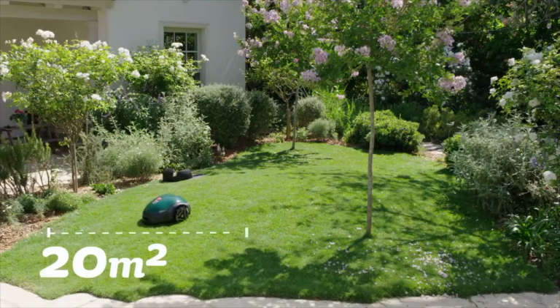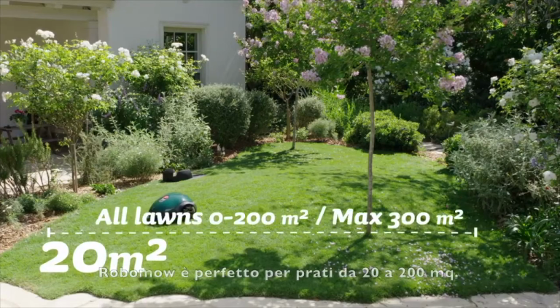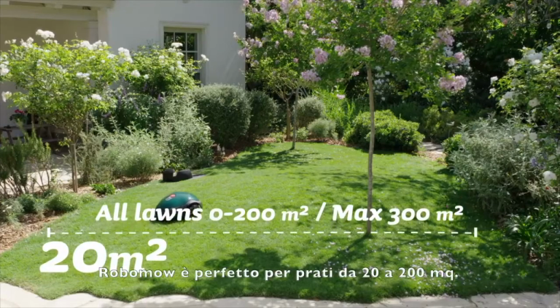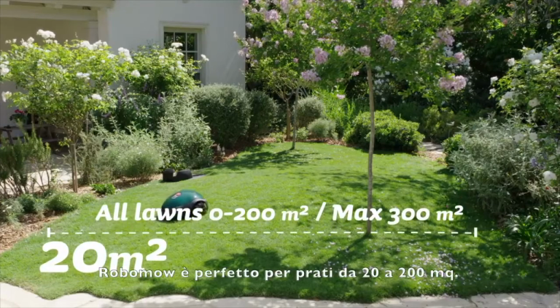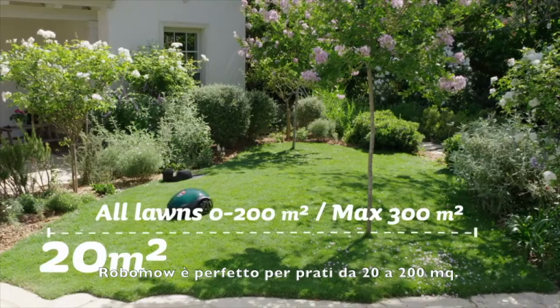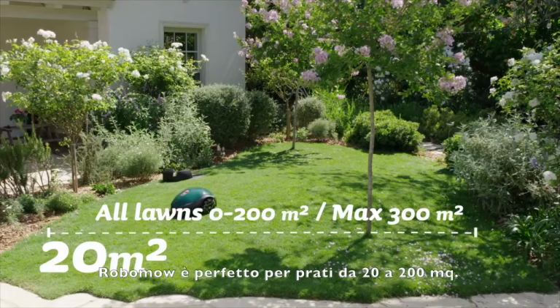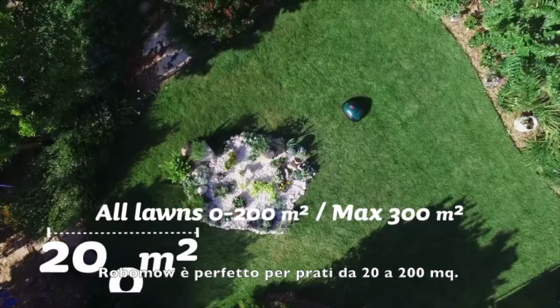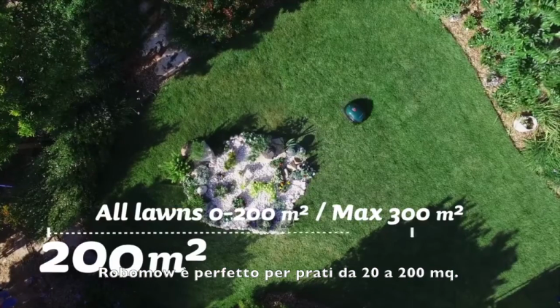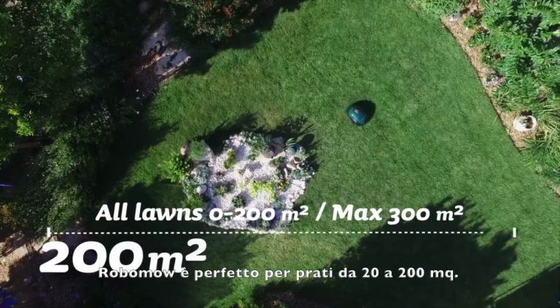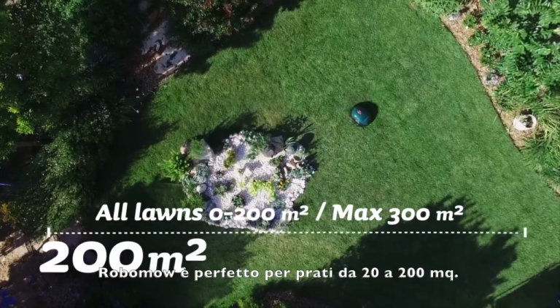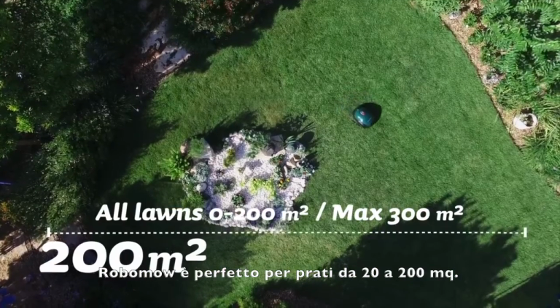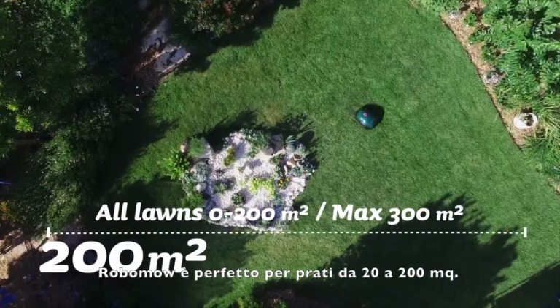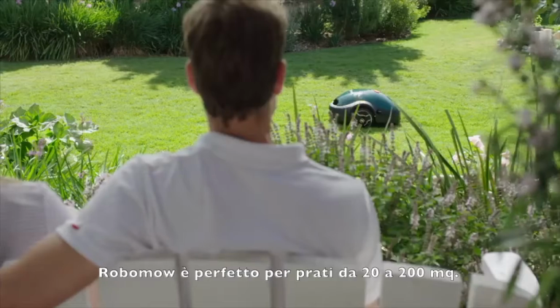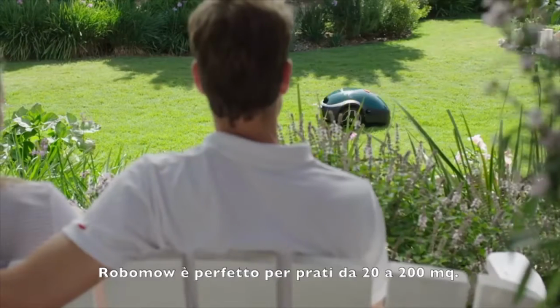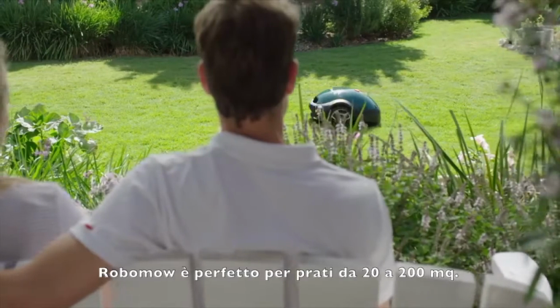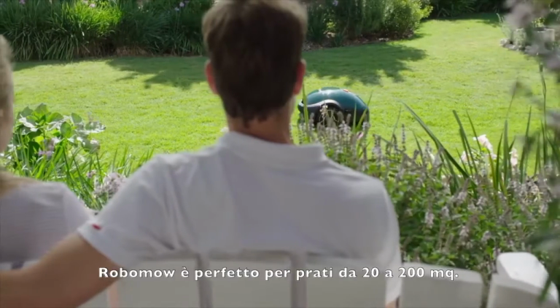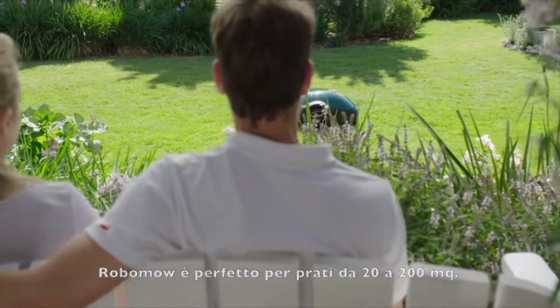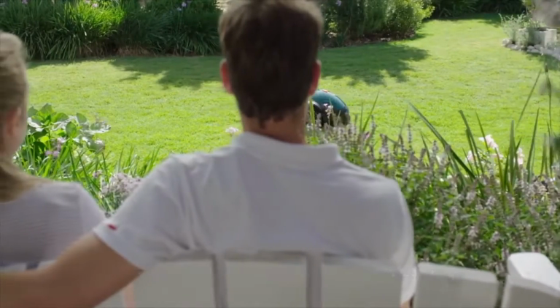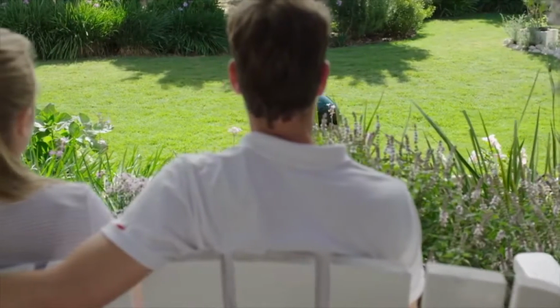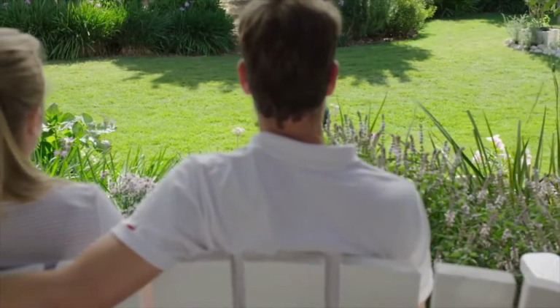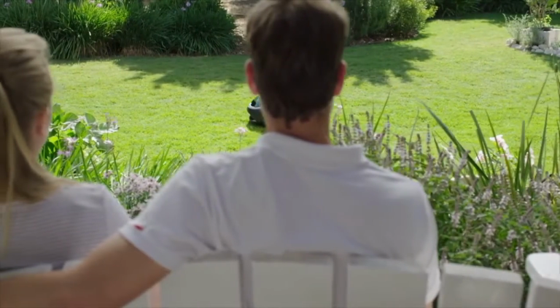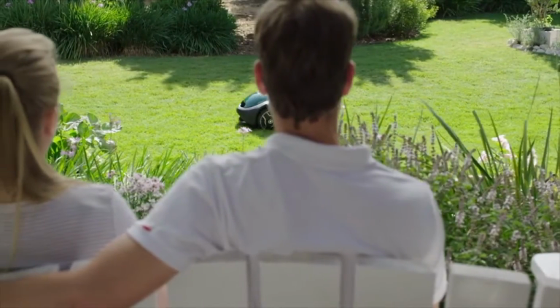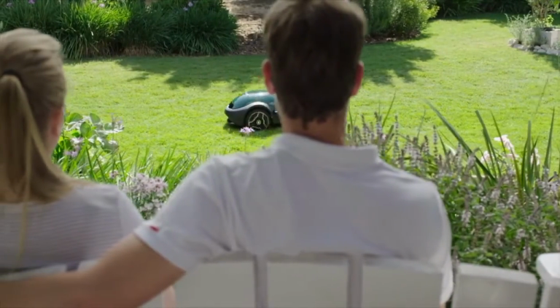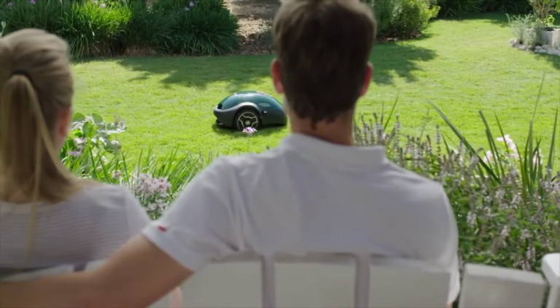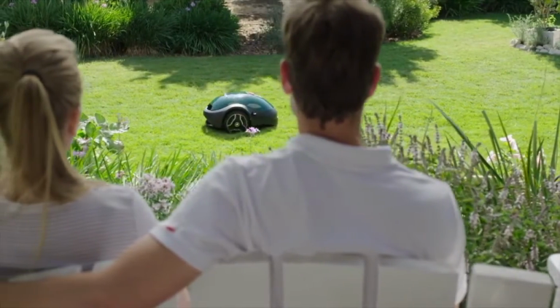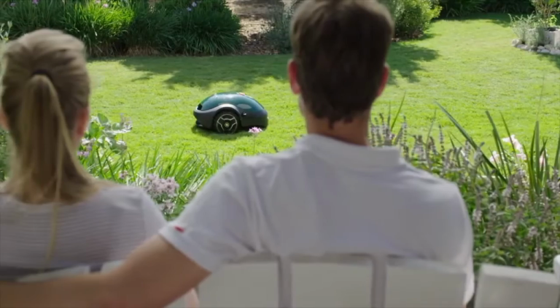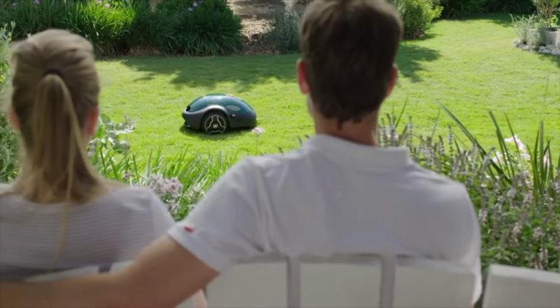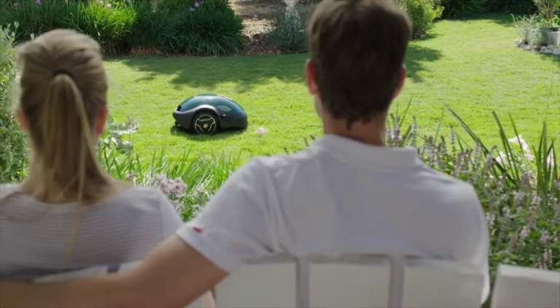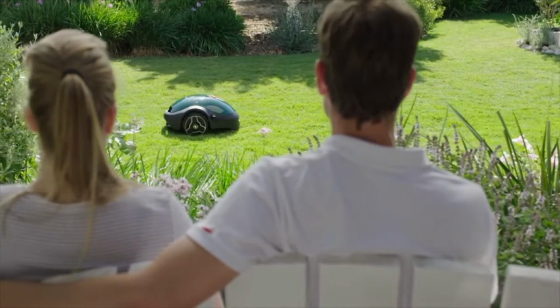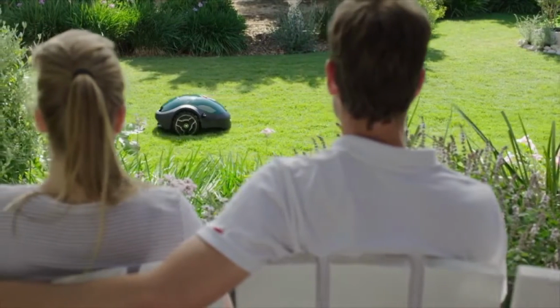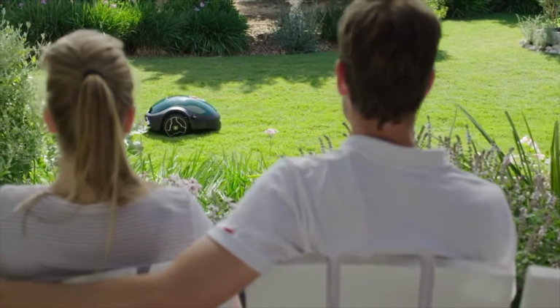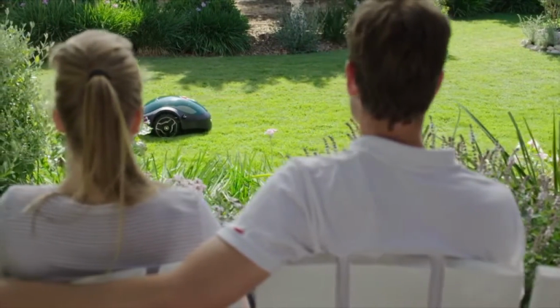Perfect for all lawns up to 200 square meters. The RX20 is our smallest, most compact, most affordable mower yet.